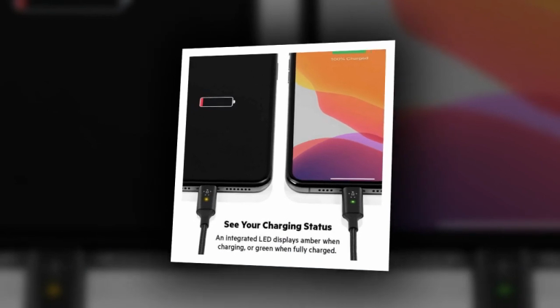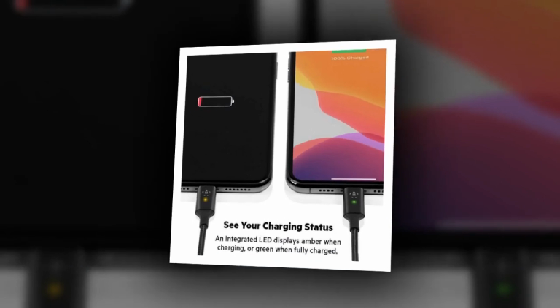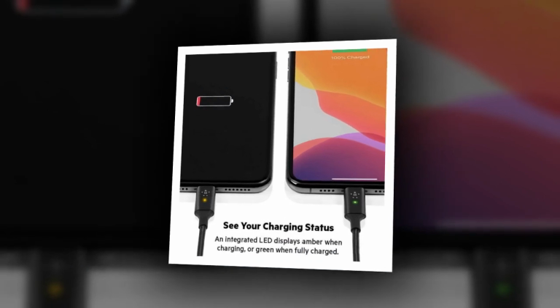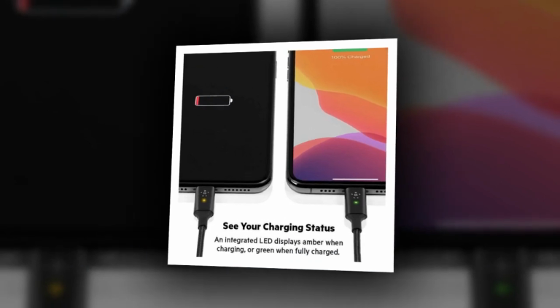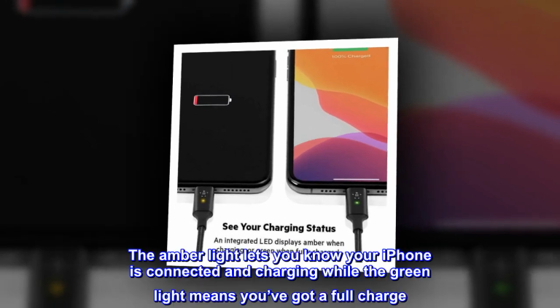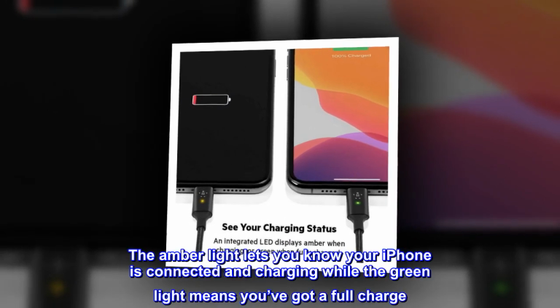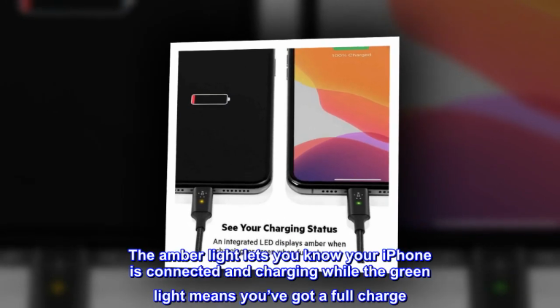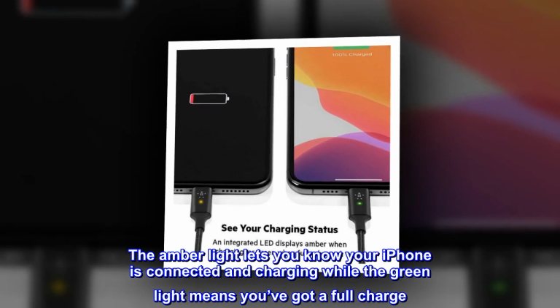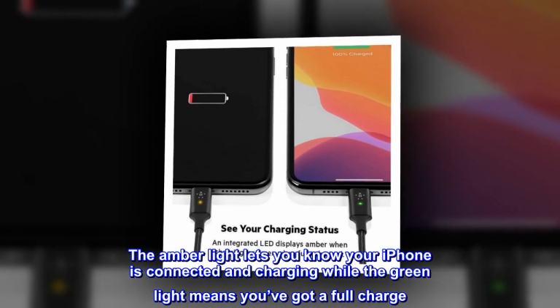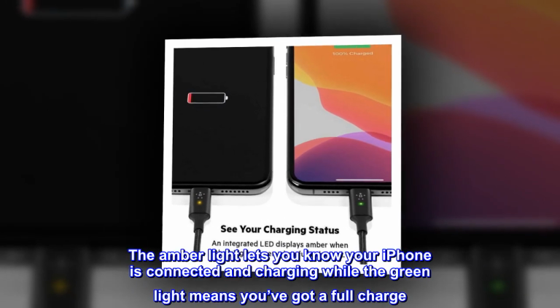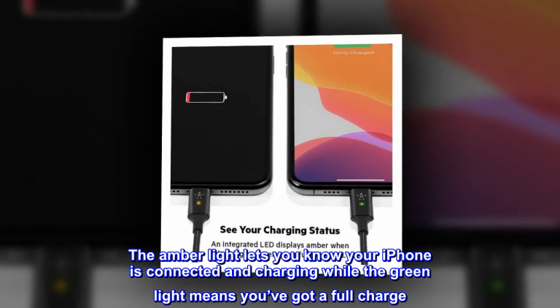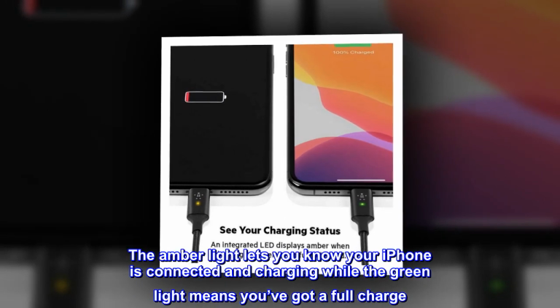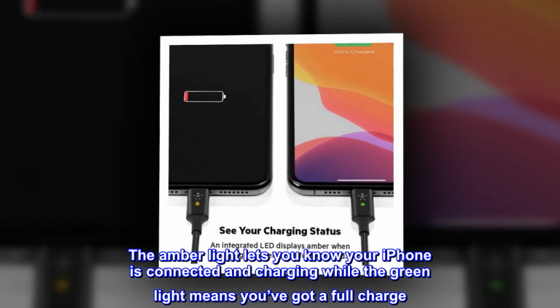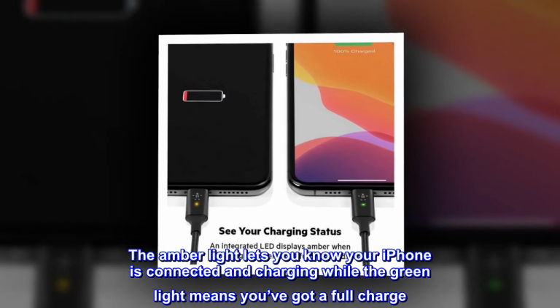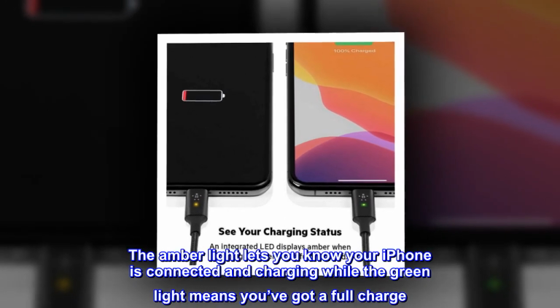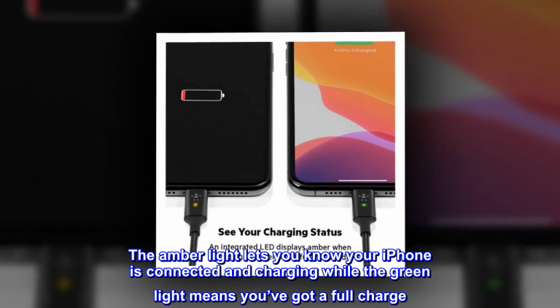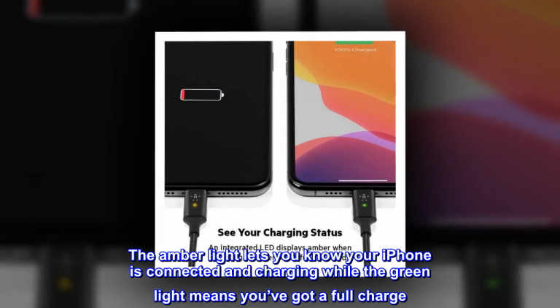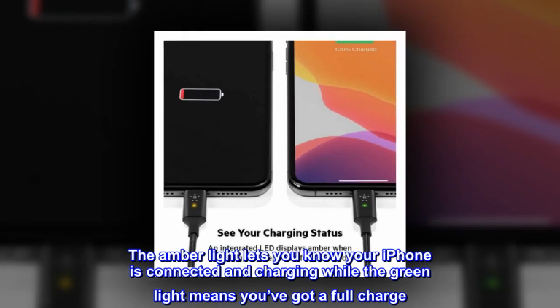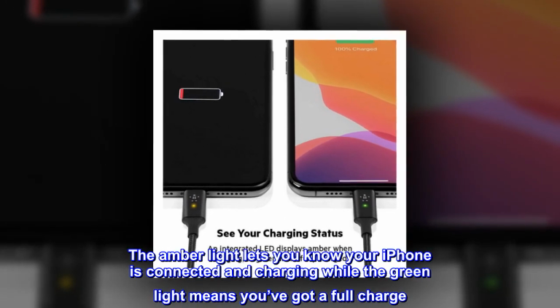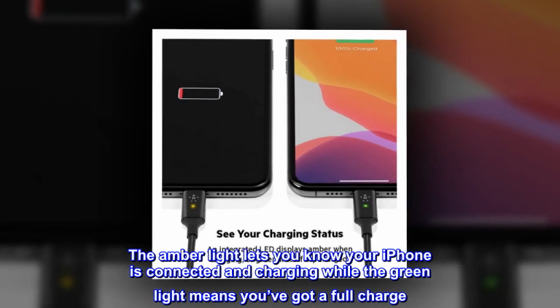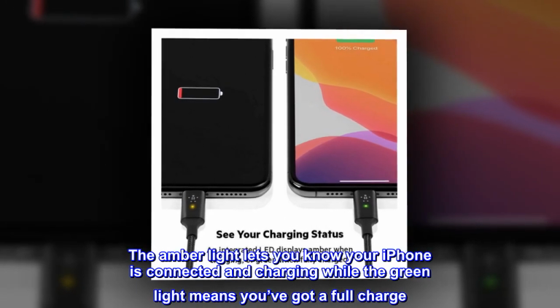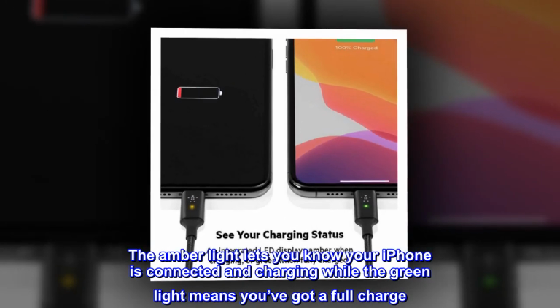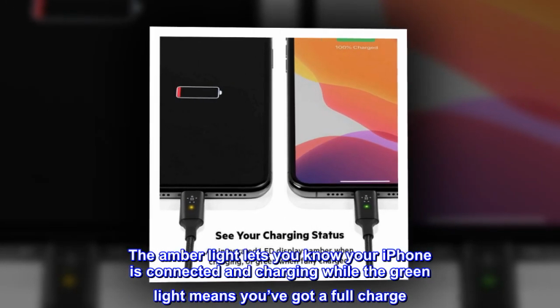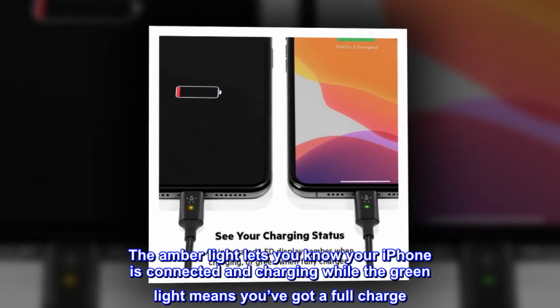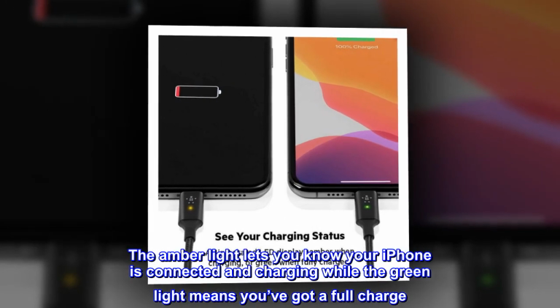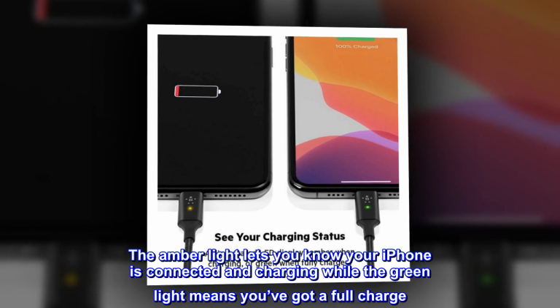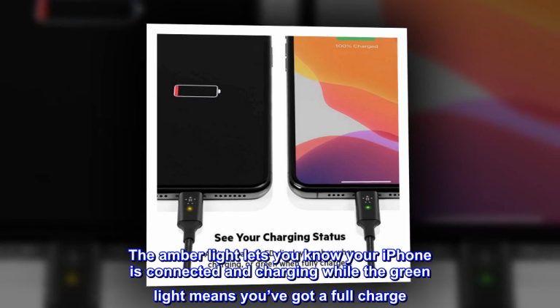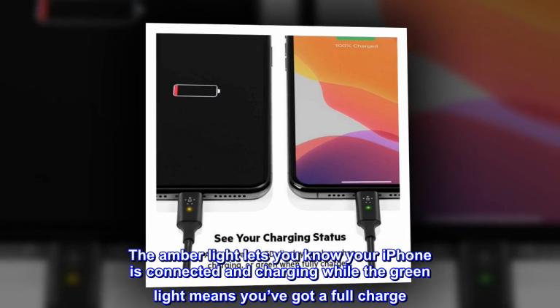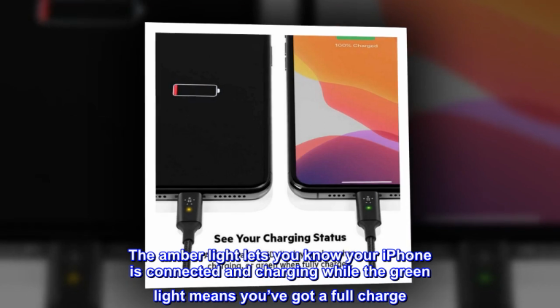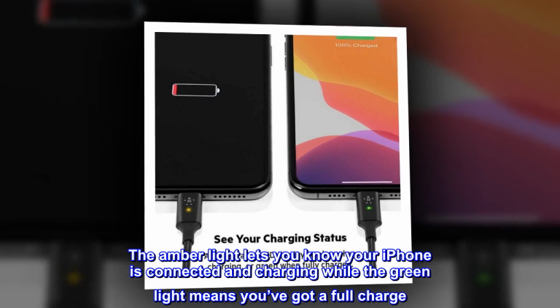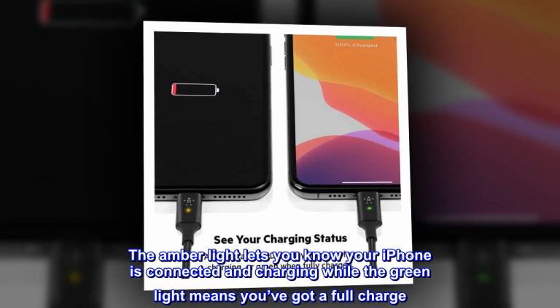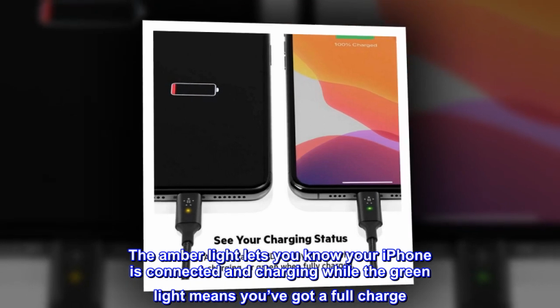The amber light lets you know your iPhone is connected and charging, while the green light means you've got a full charge.